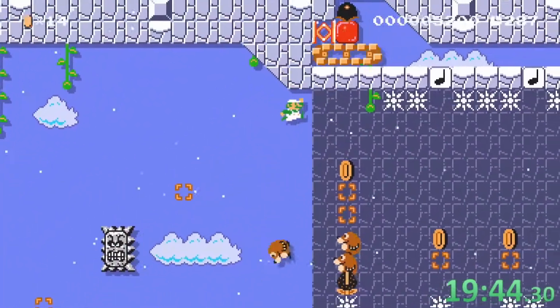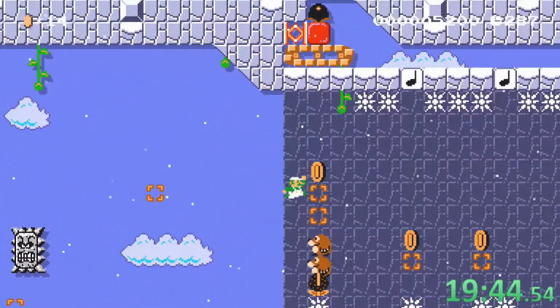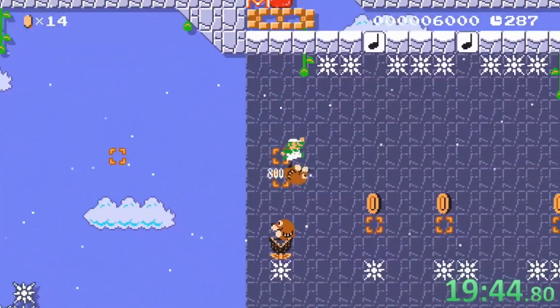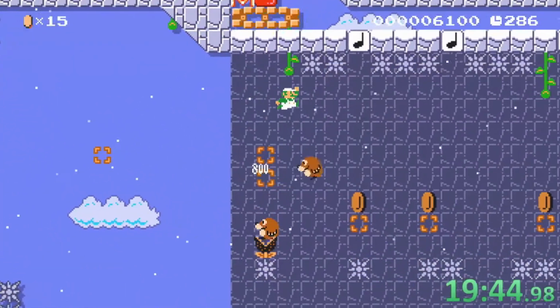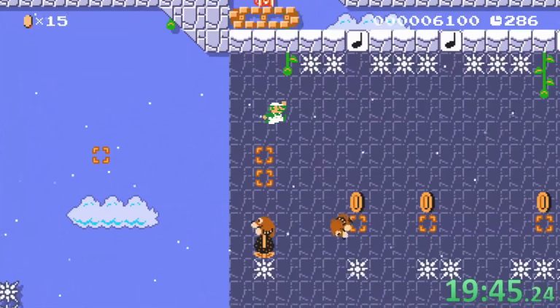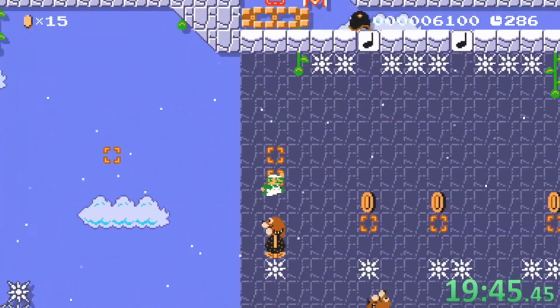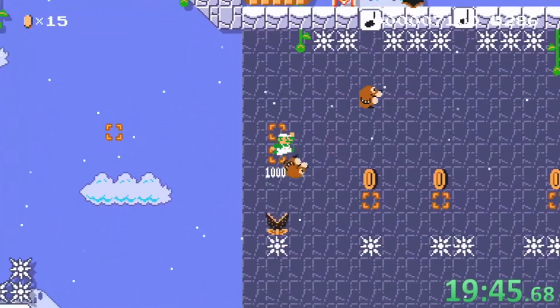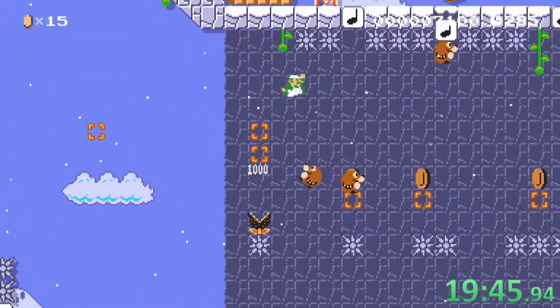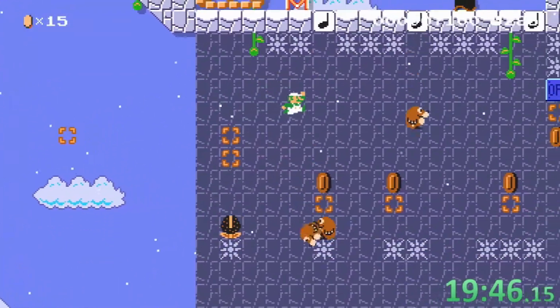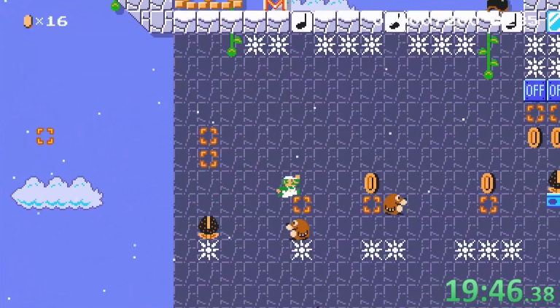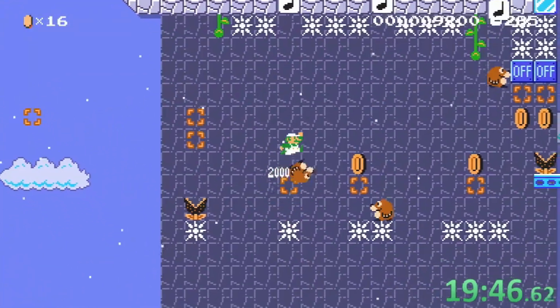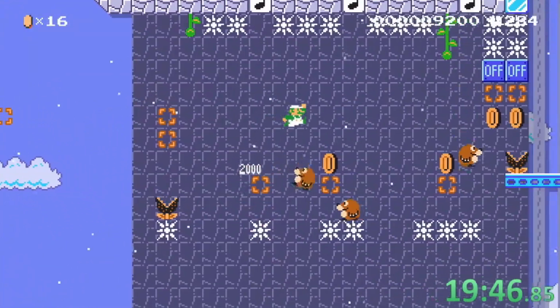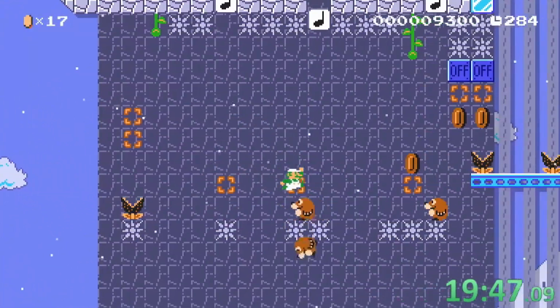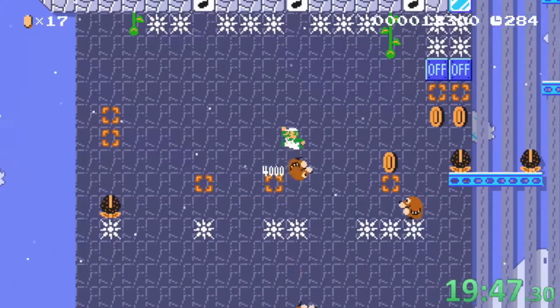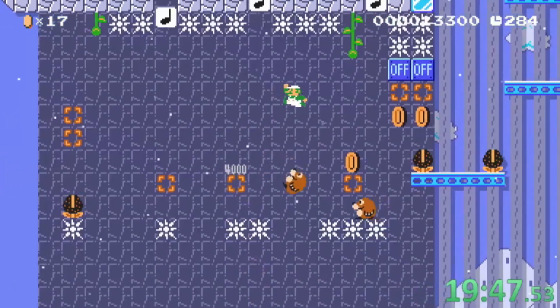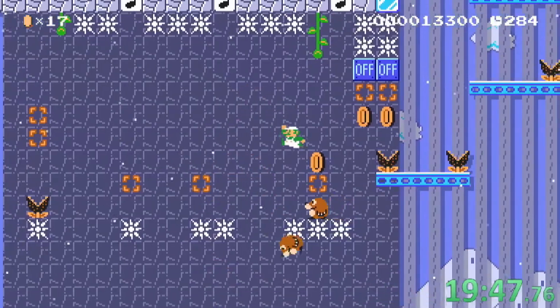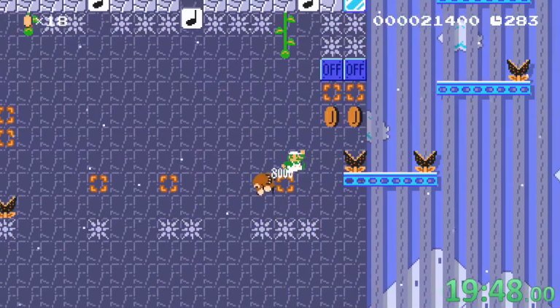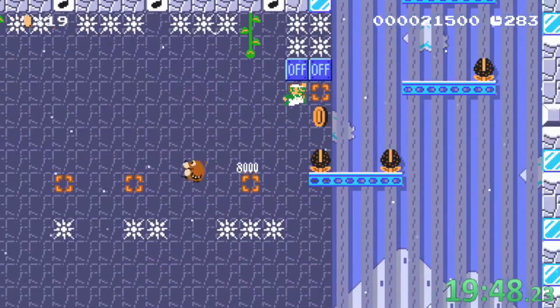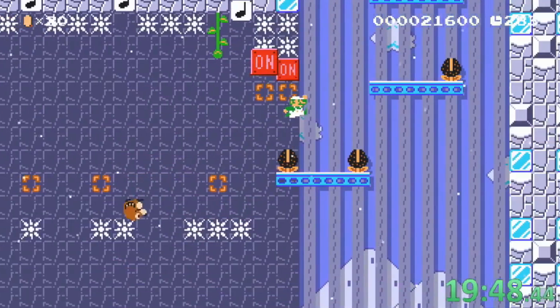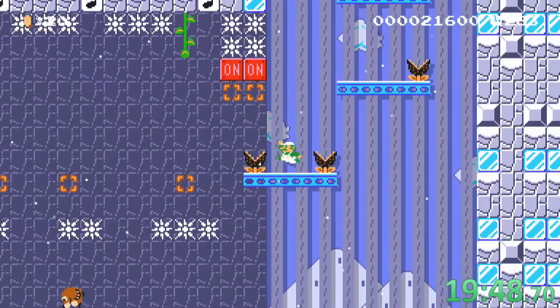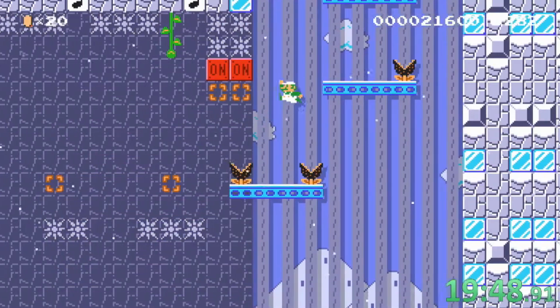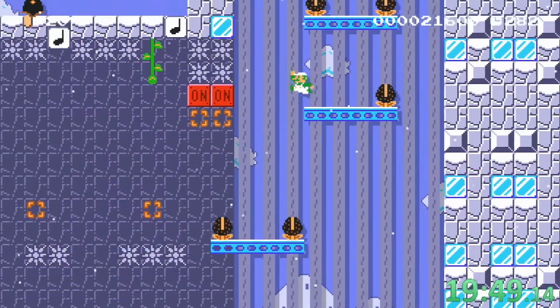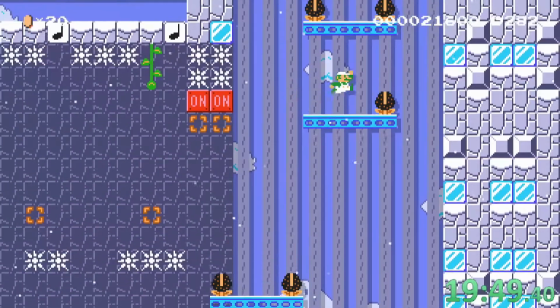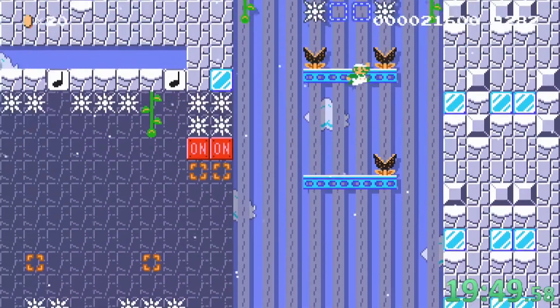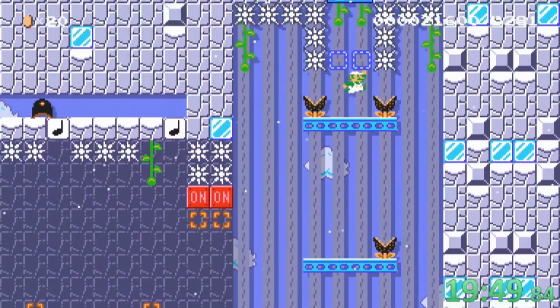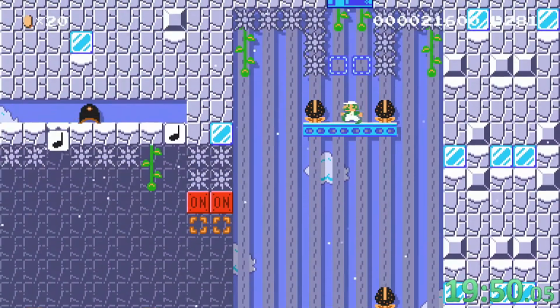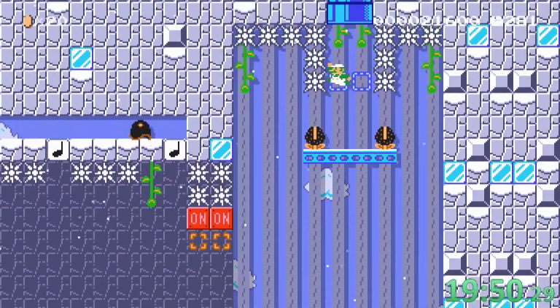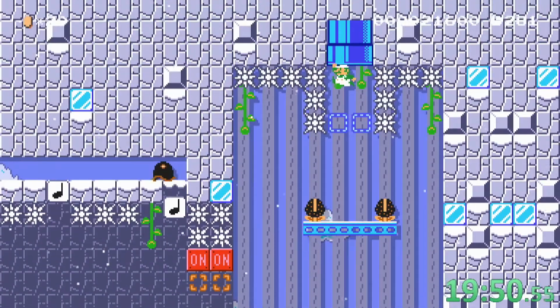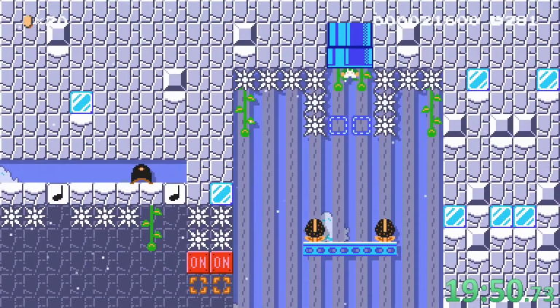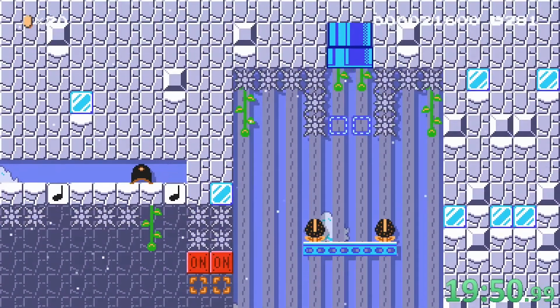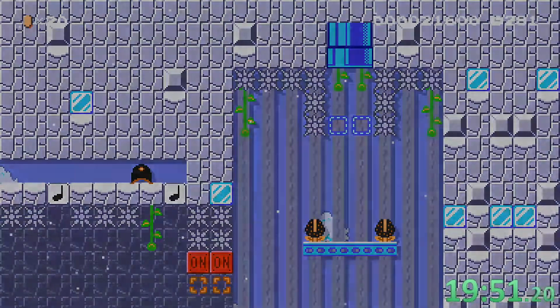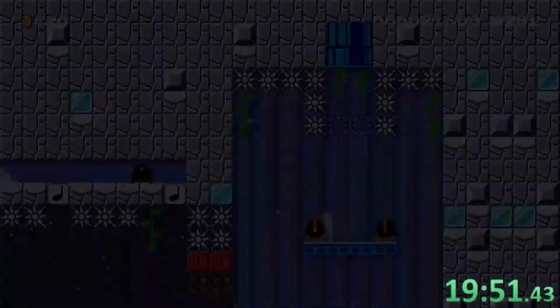We wait here until the moles come out of the node block and we can jump on them. Then we just have to get up there again and we get the next checkpoint.